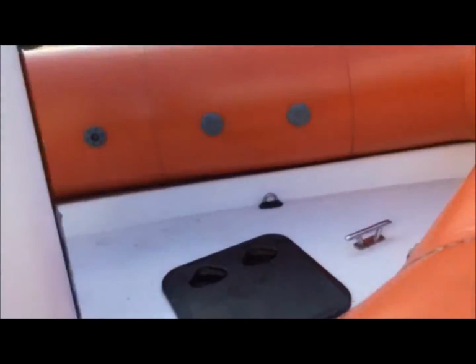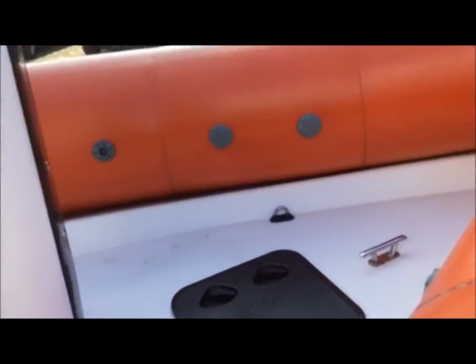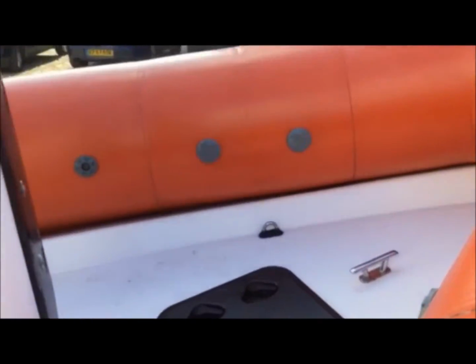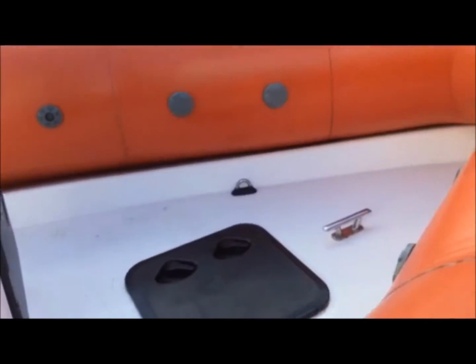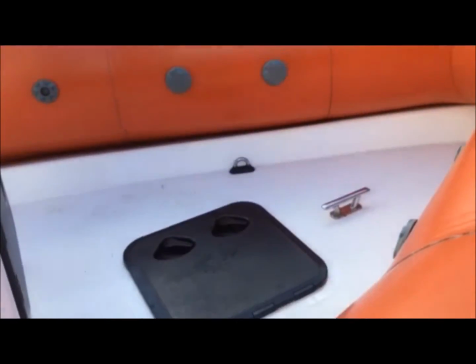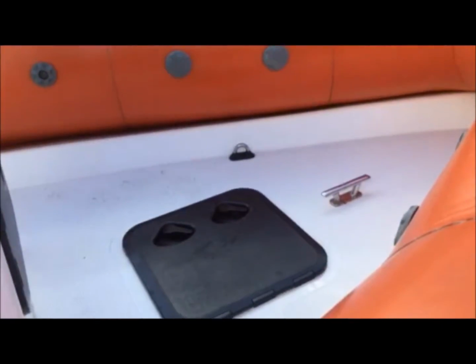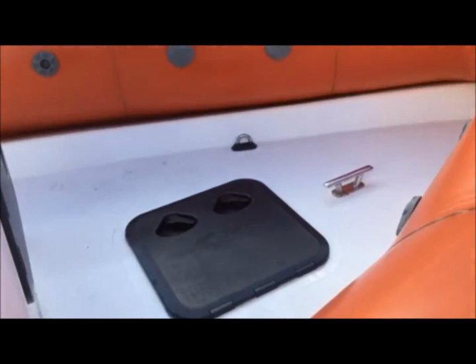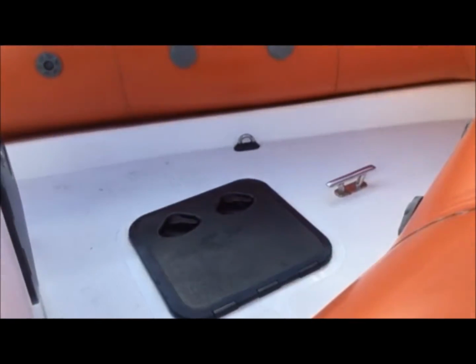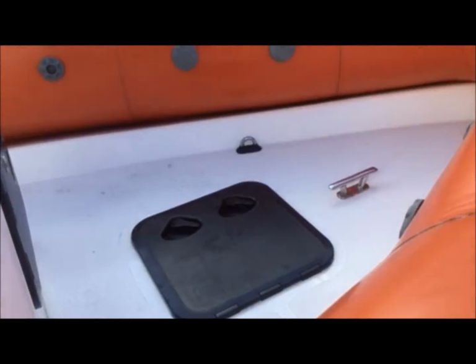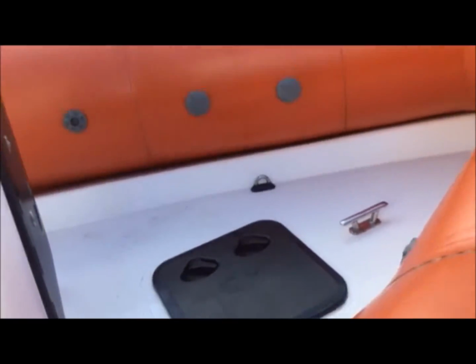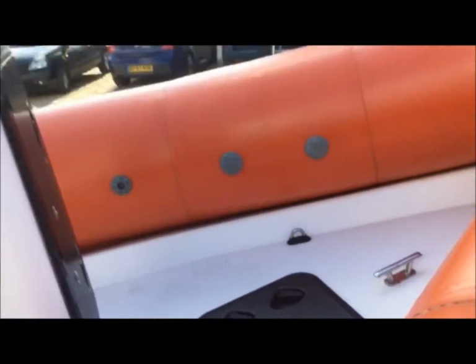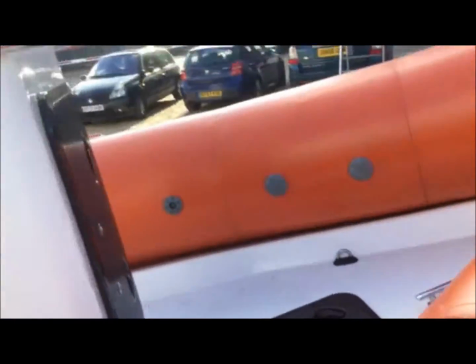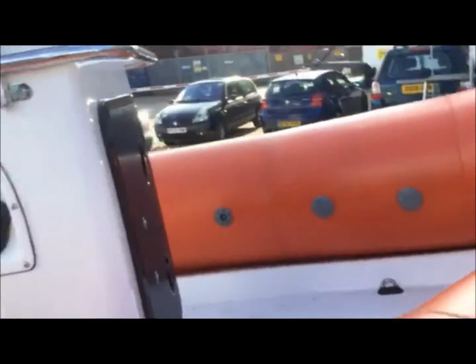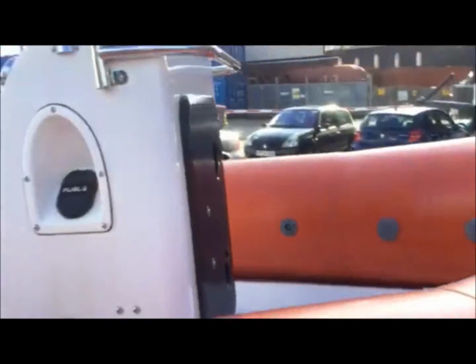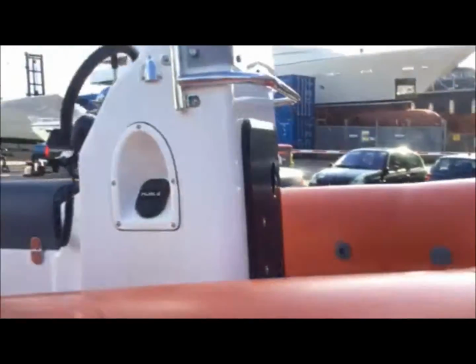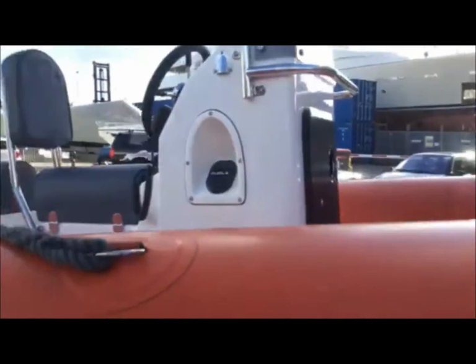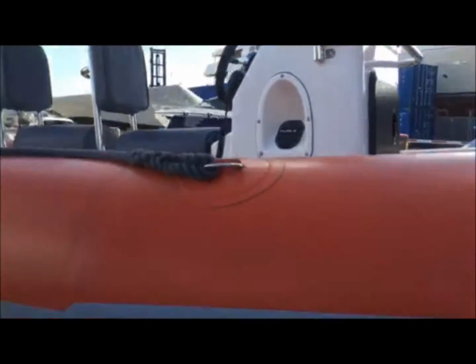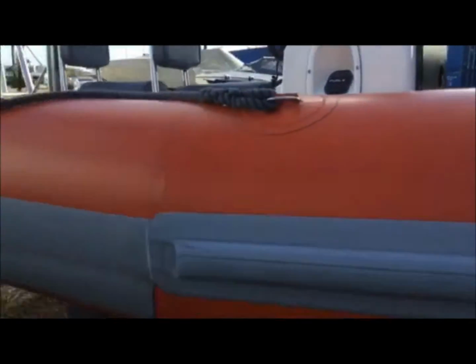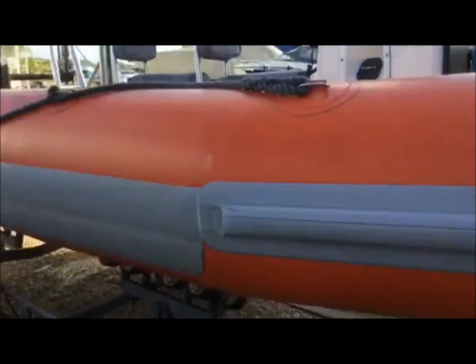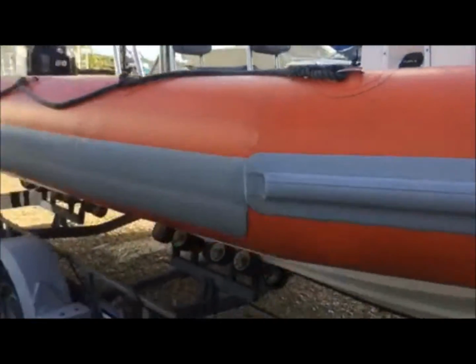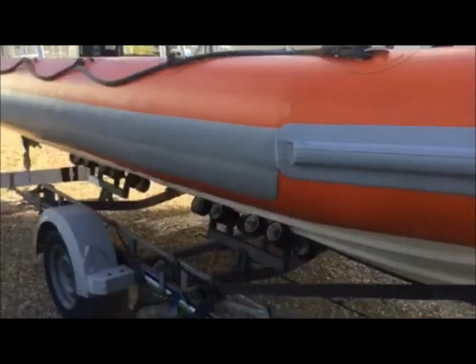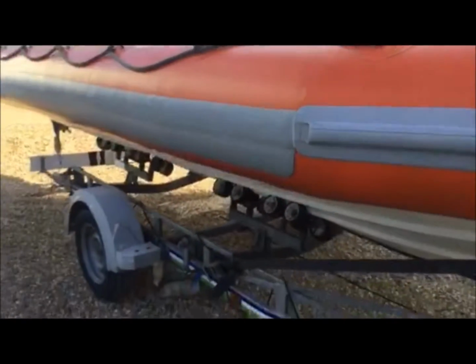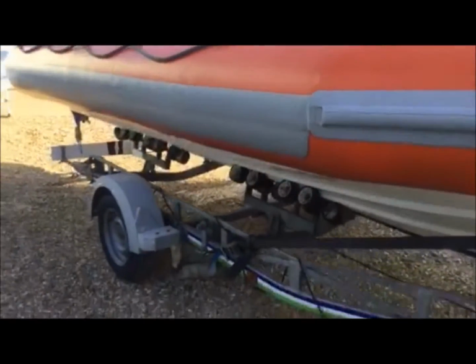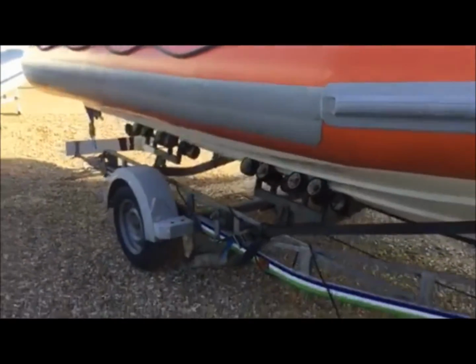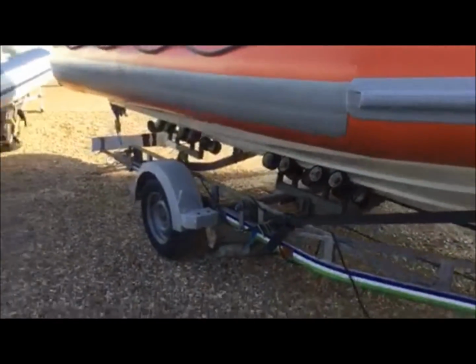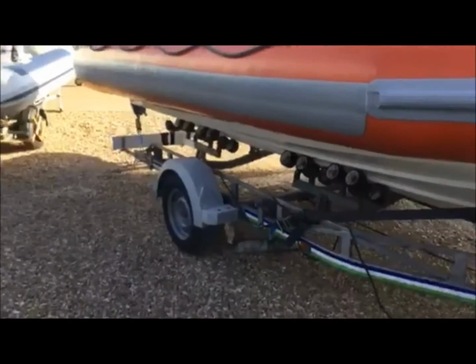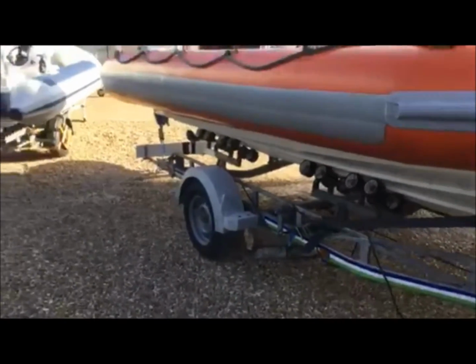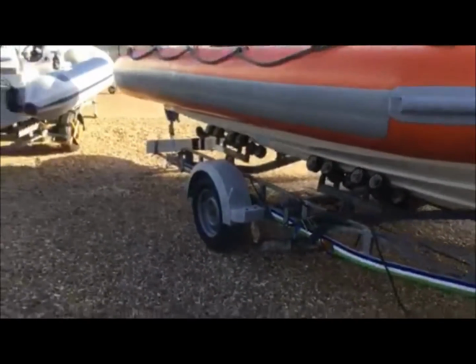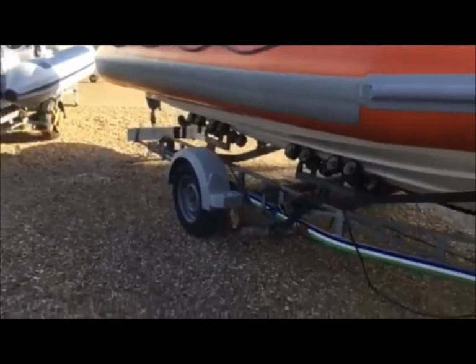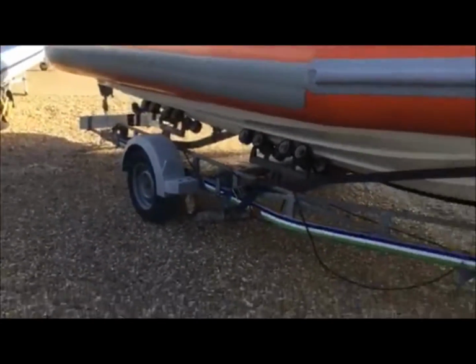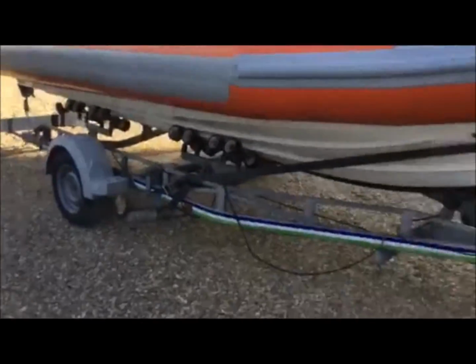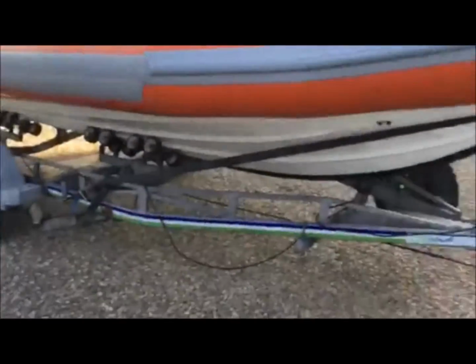At the front of the boat you have the deck hatch. The boat comes with a very nice condition trailer.